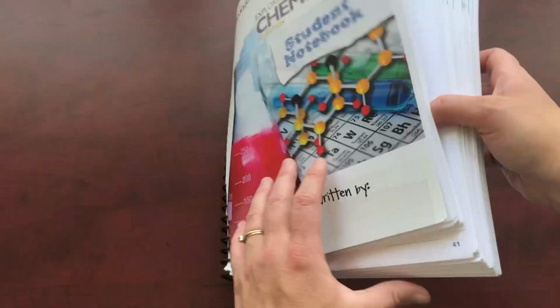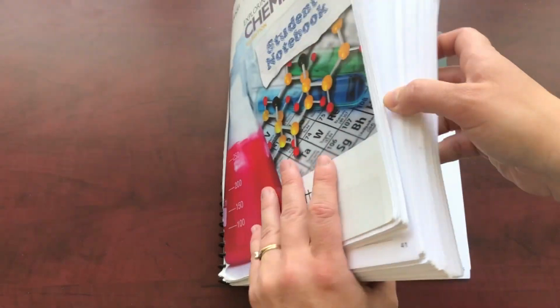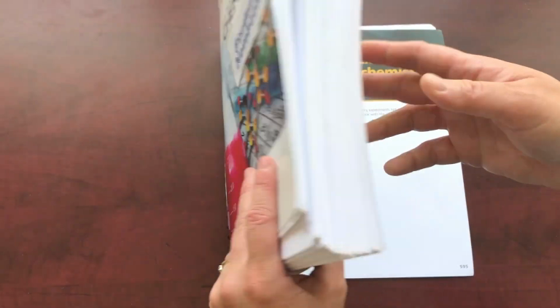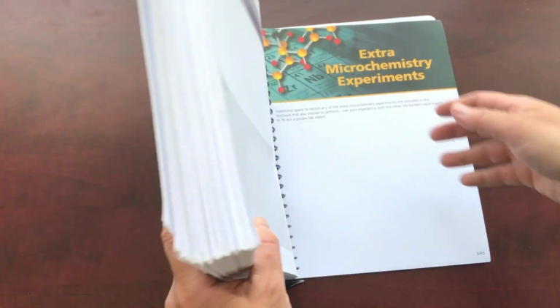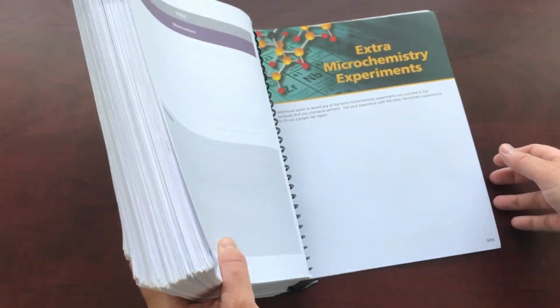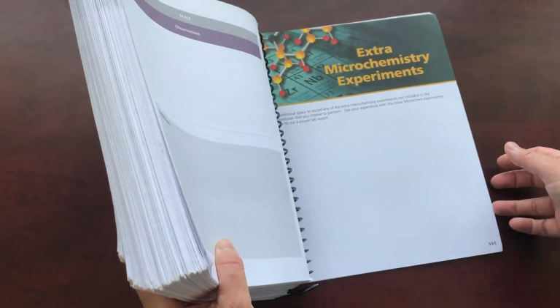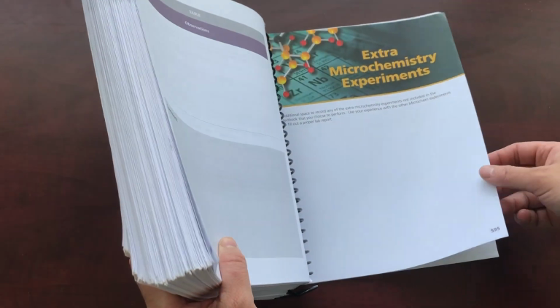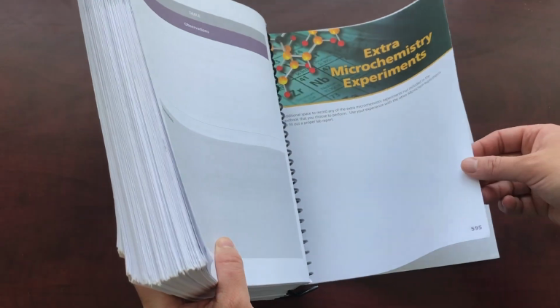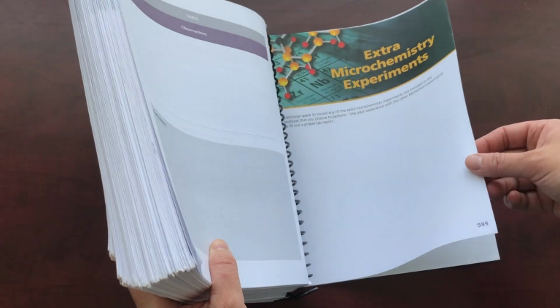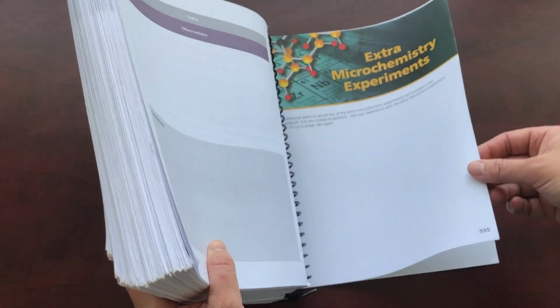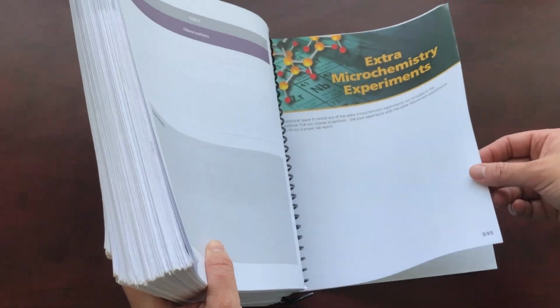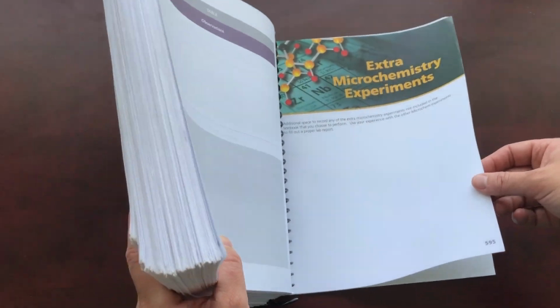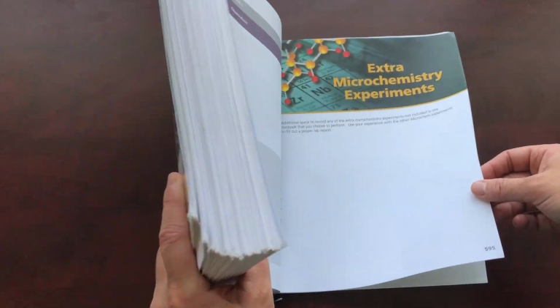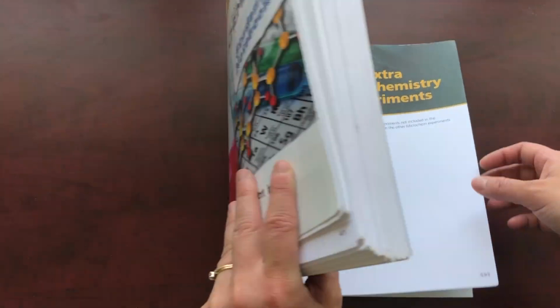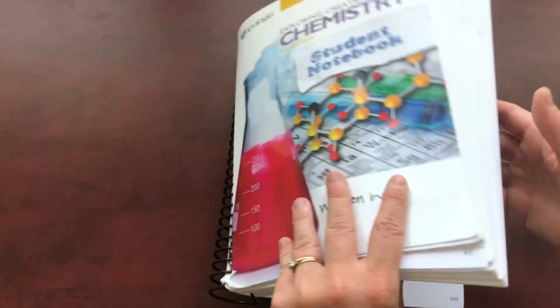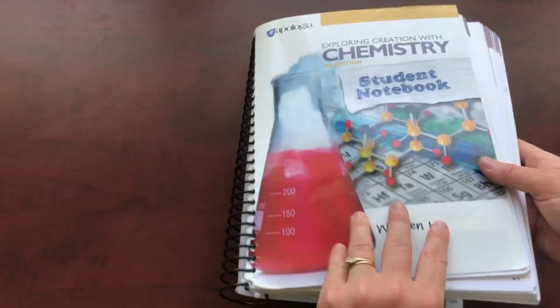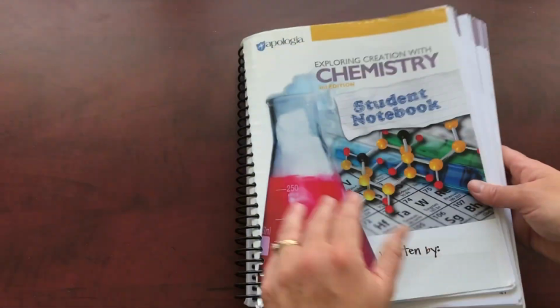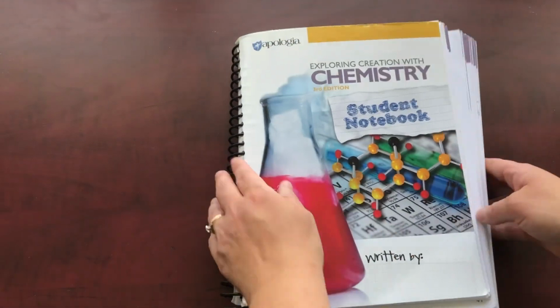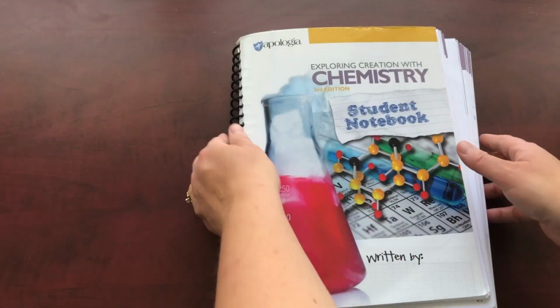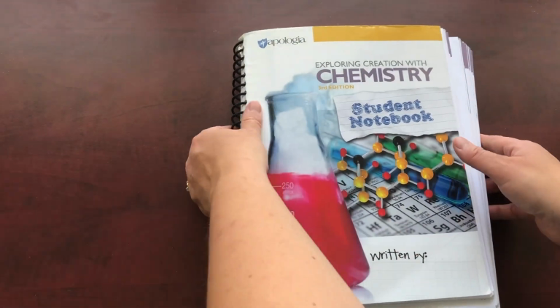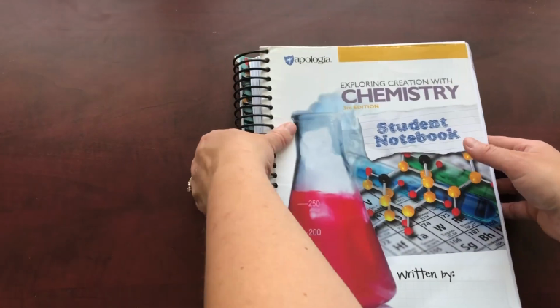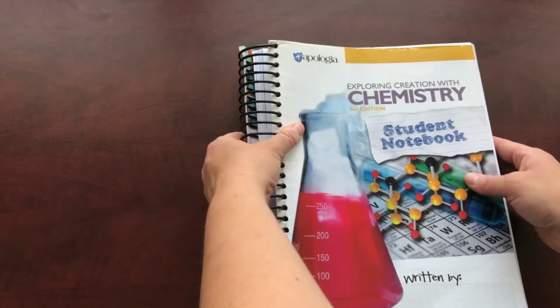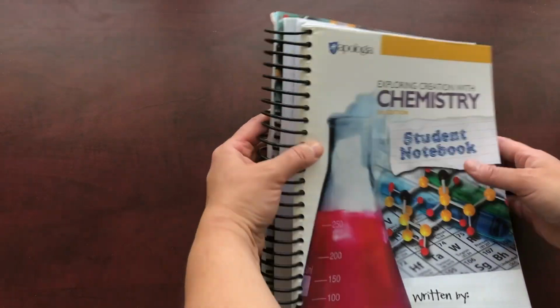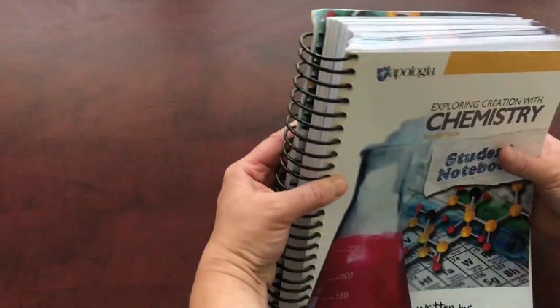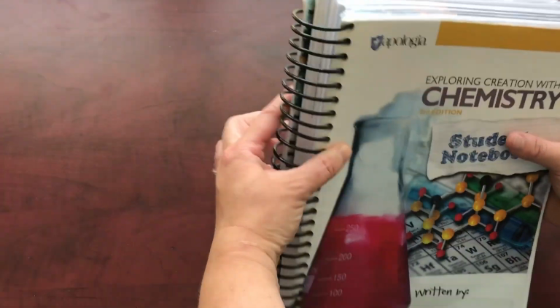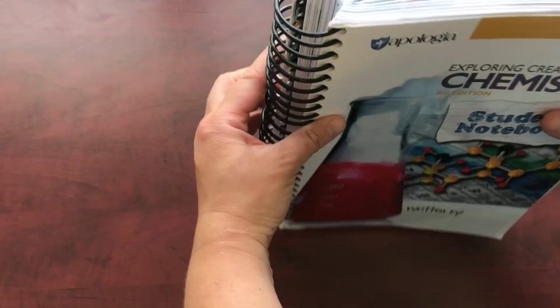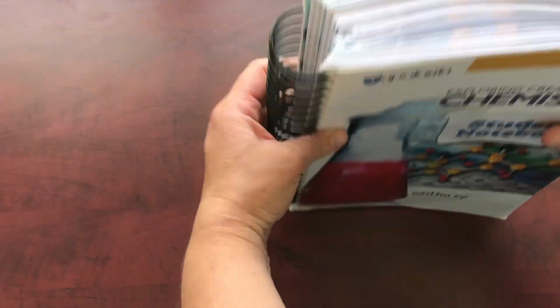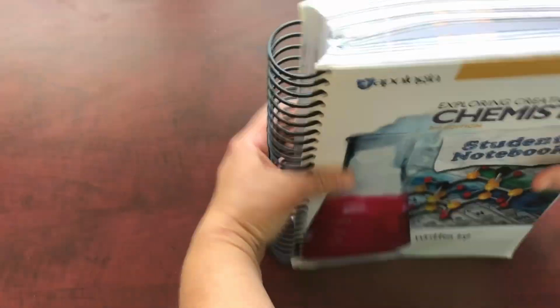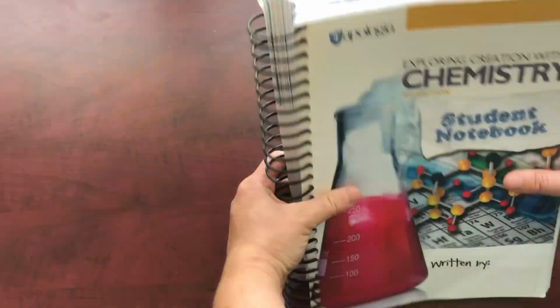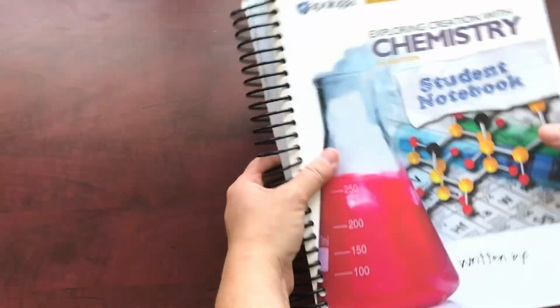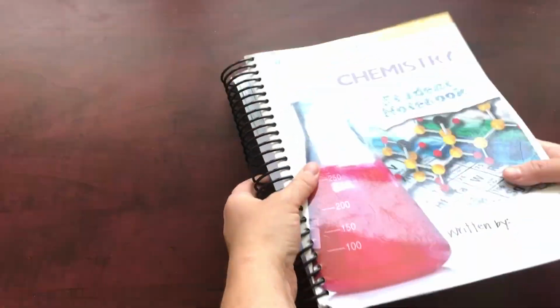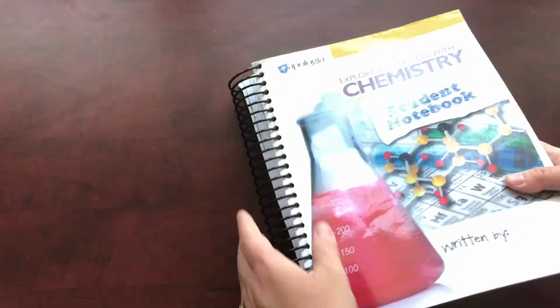That's what this big hefty book looks like — it's almost 600 pages. So there's that option.